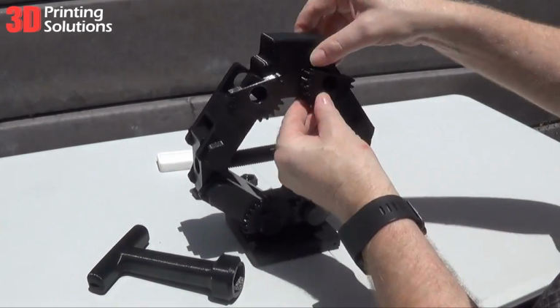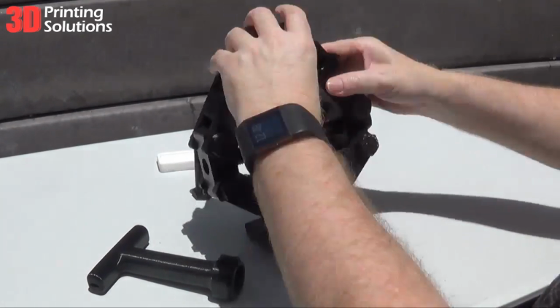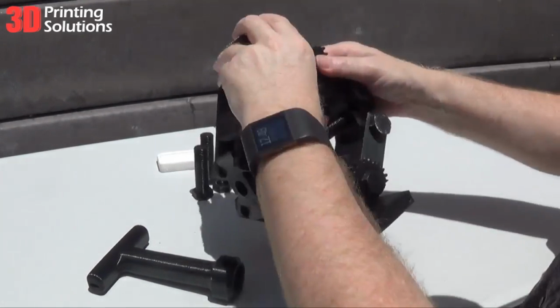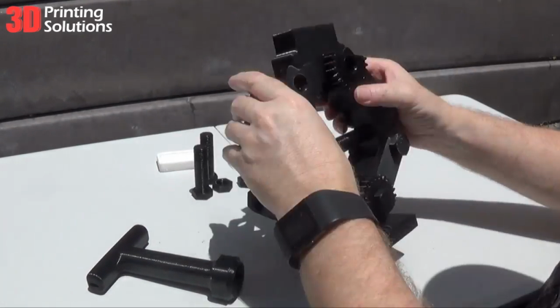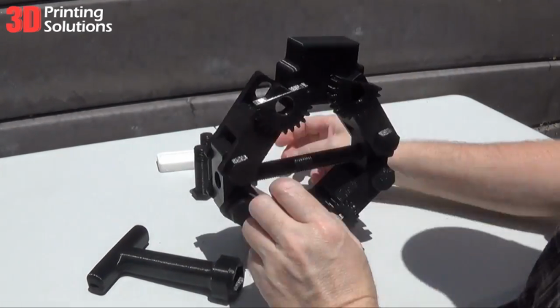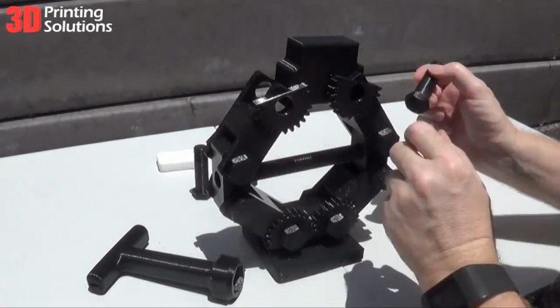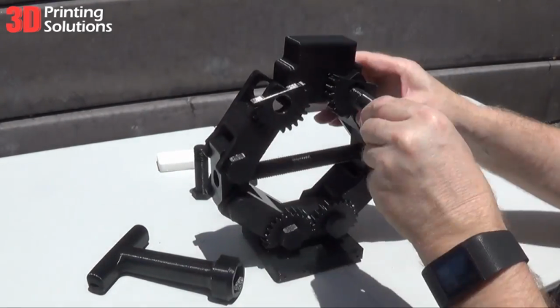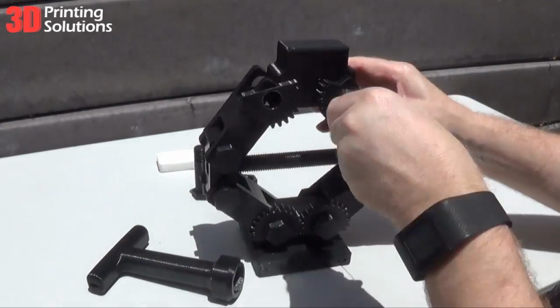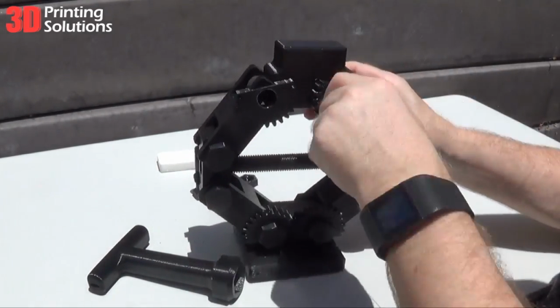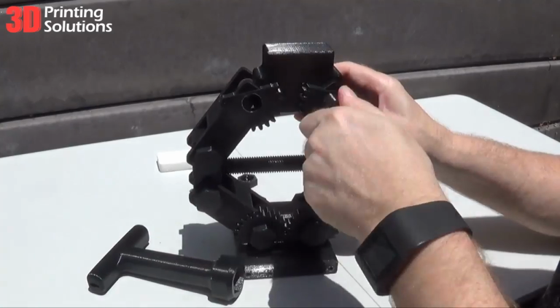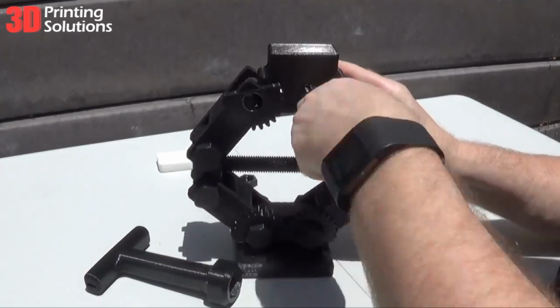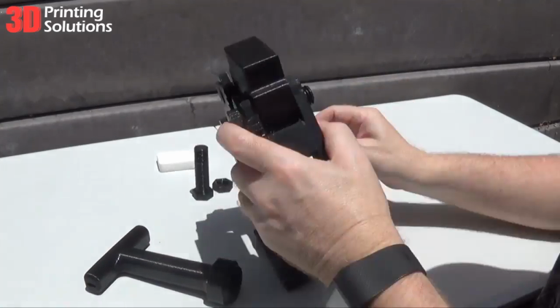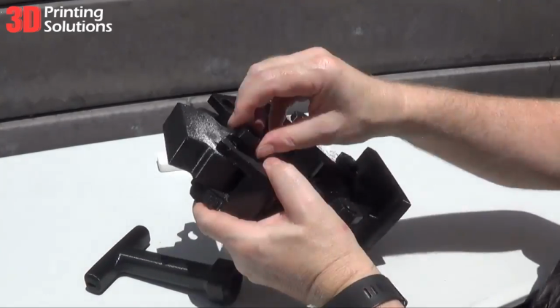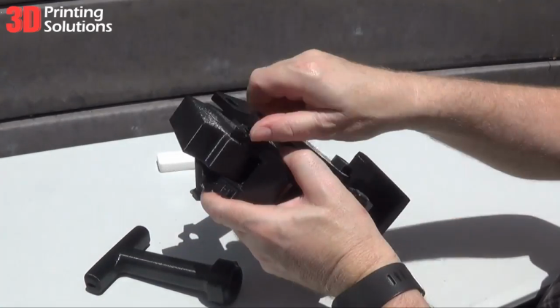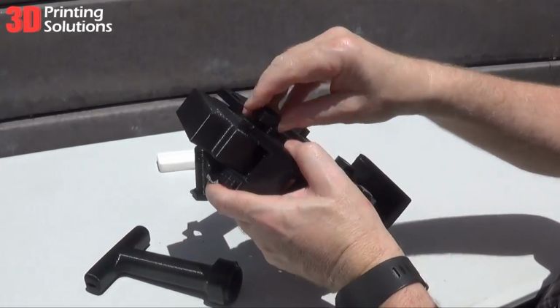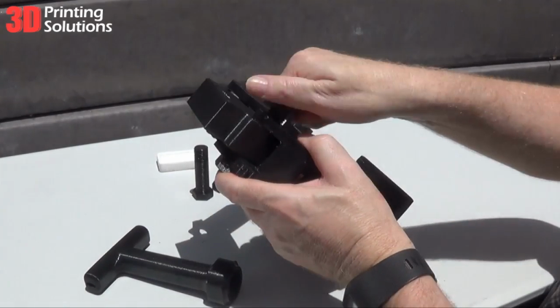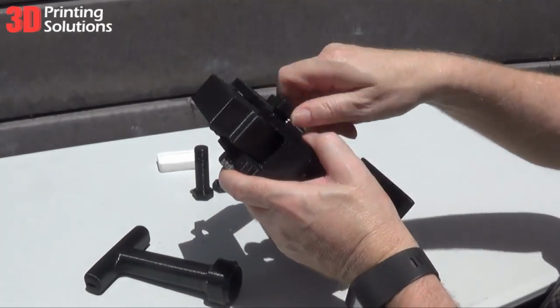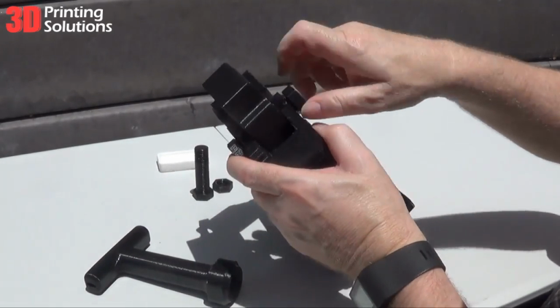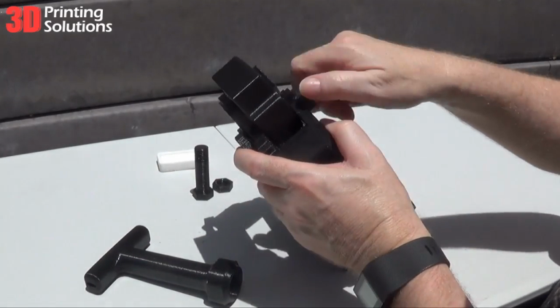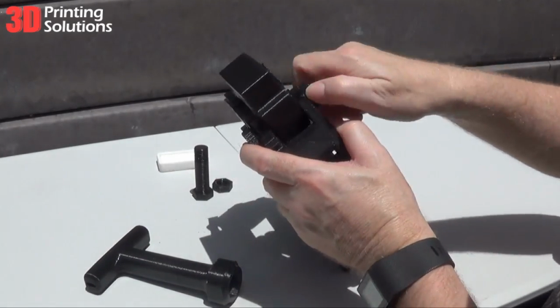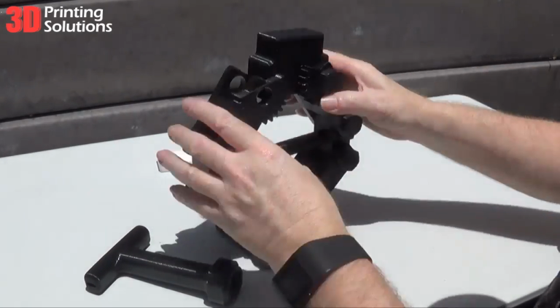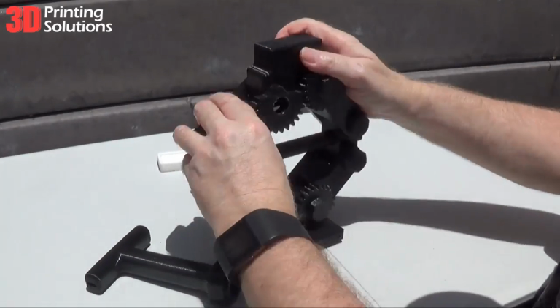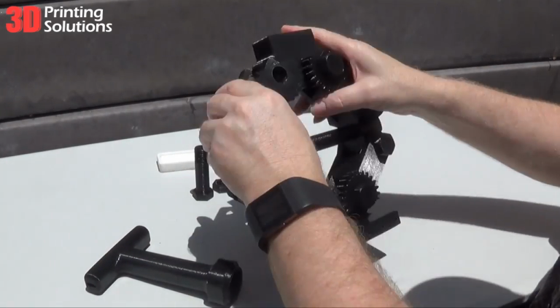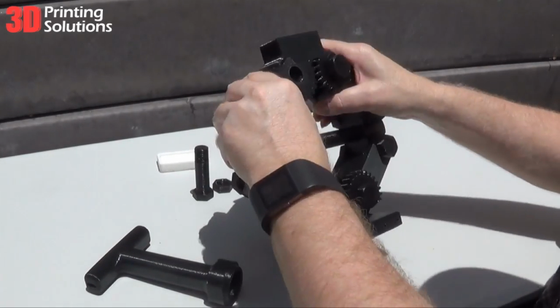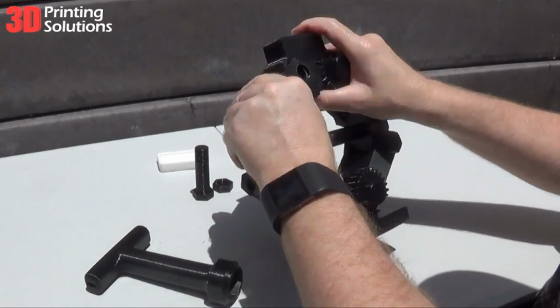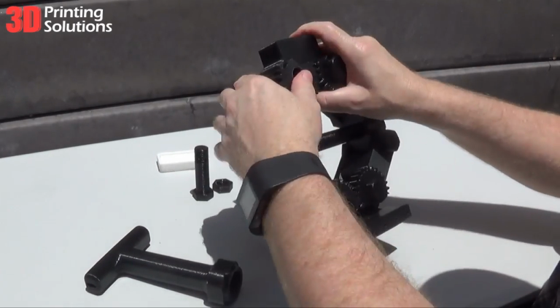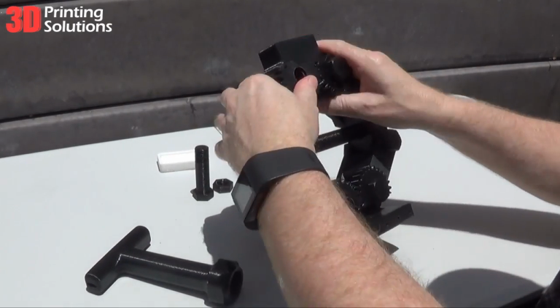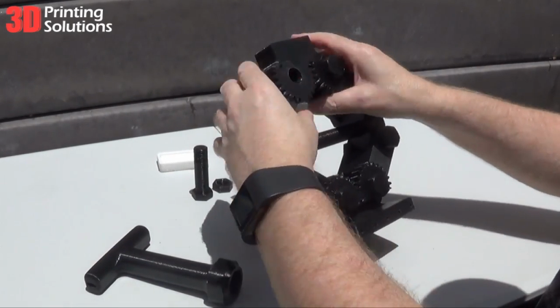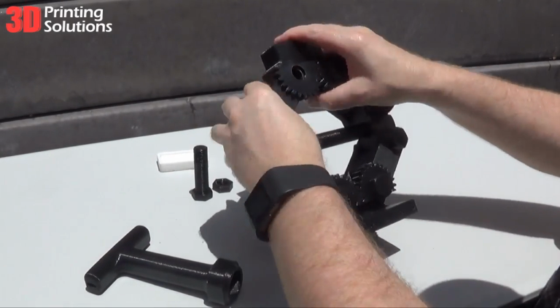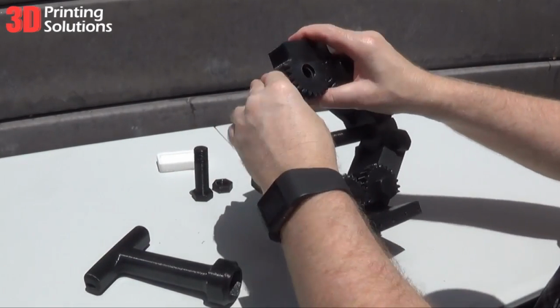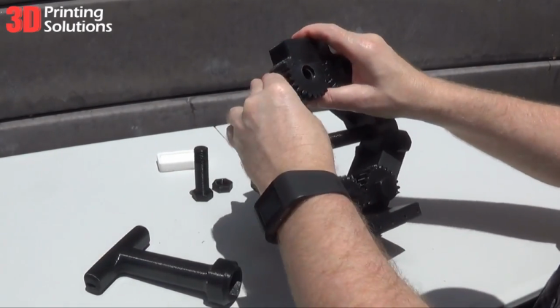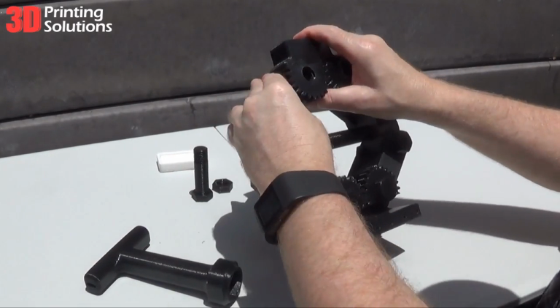Assembly was easy as the polycarbonate material printed well, producing parts with perfect tolerance.